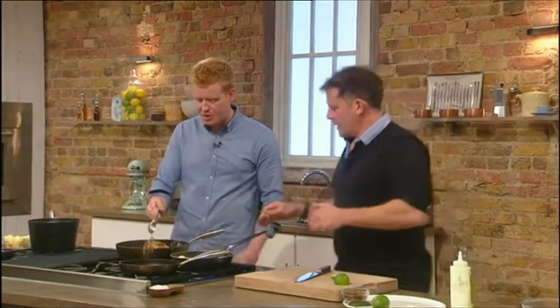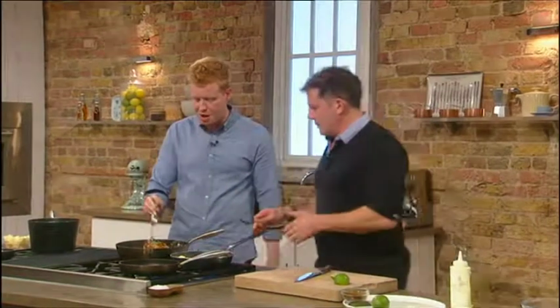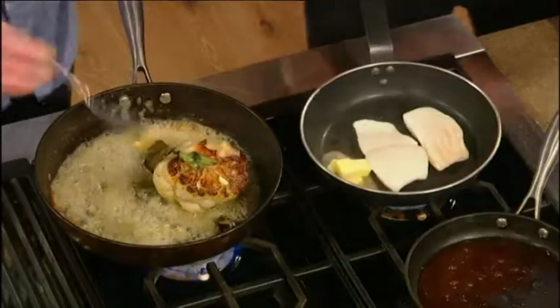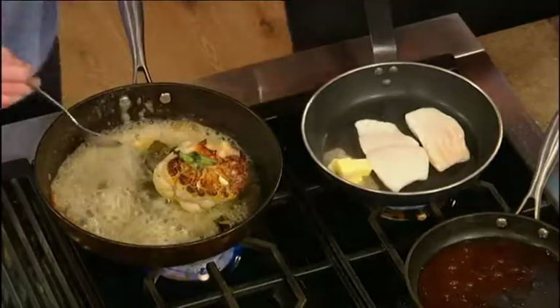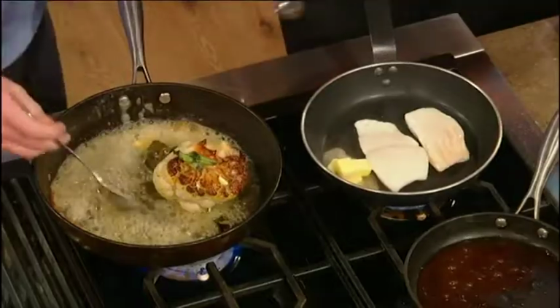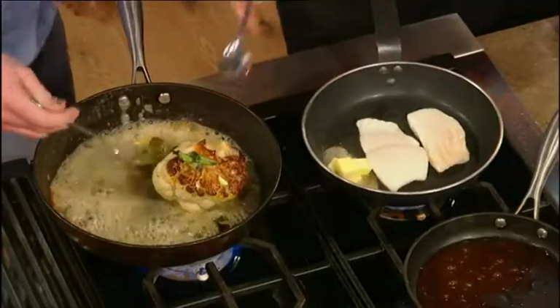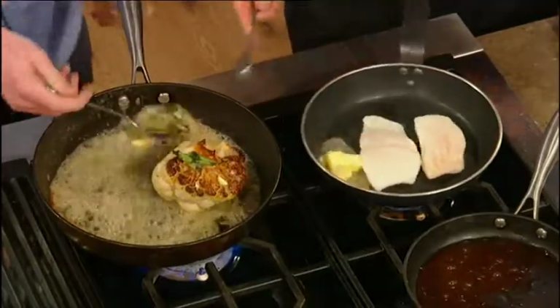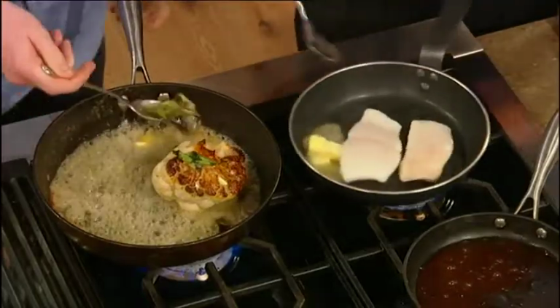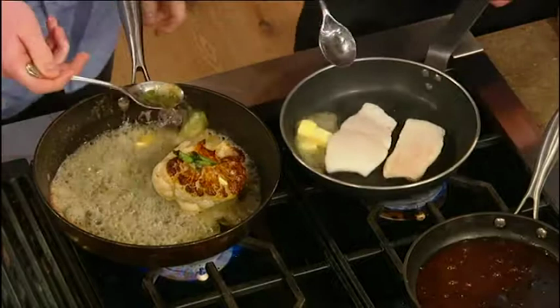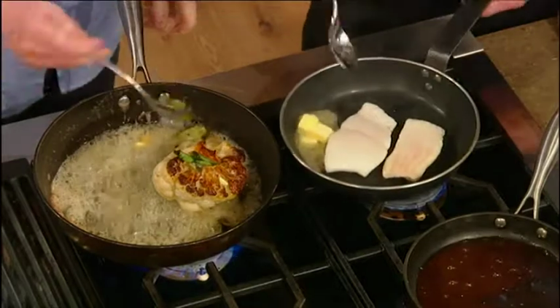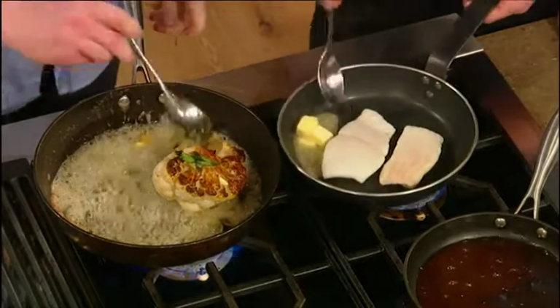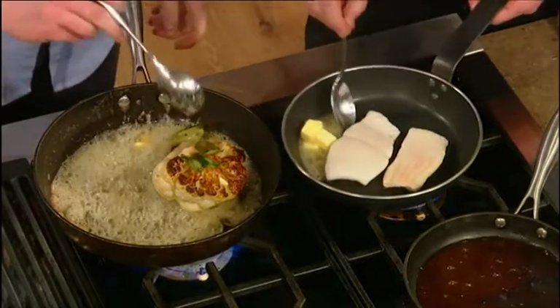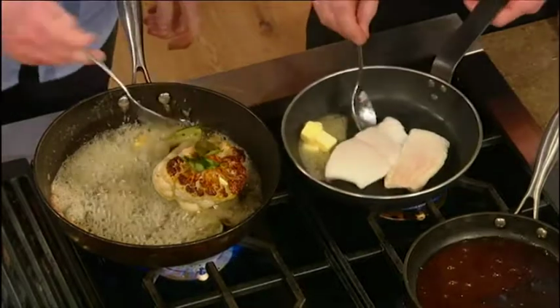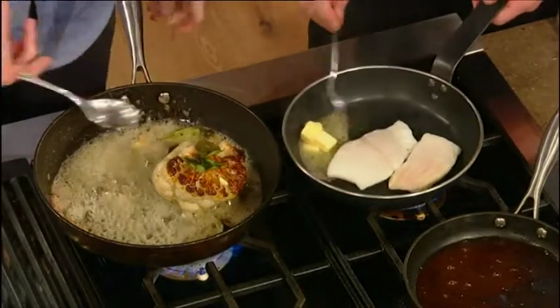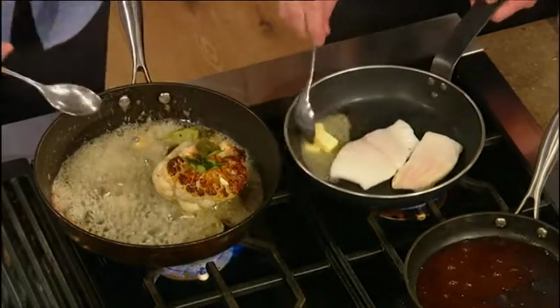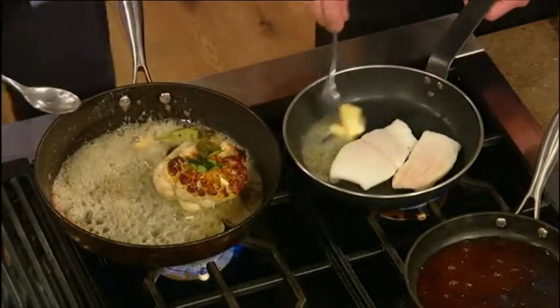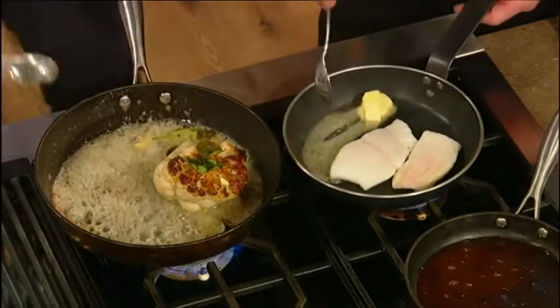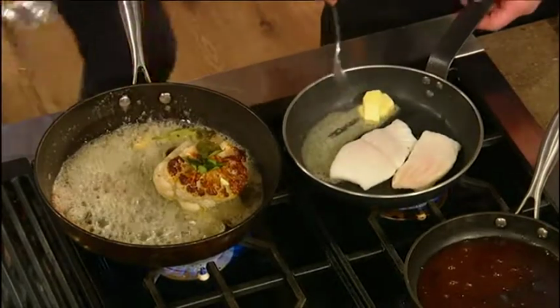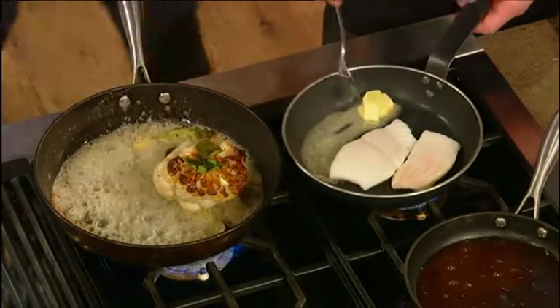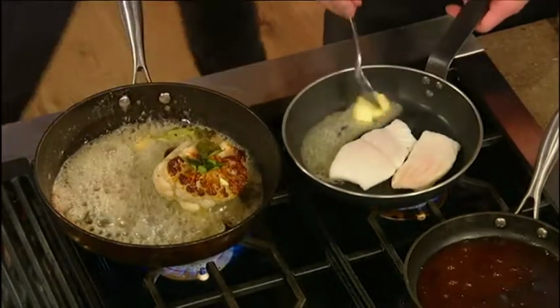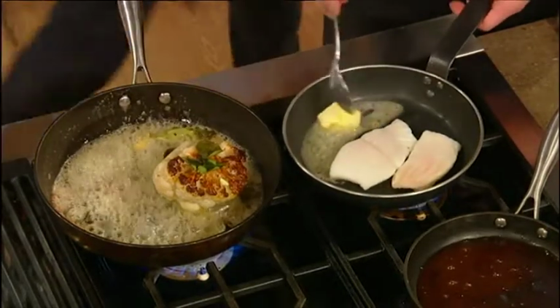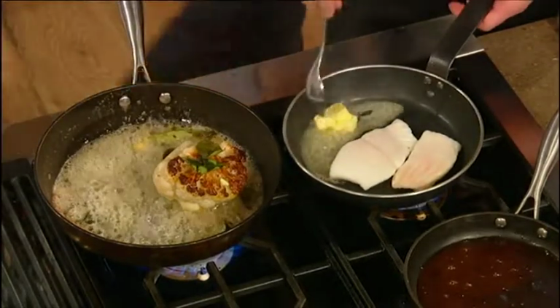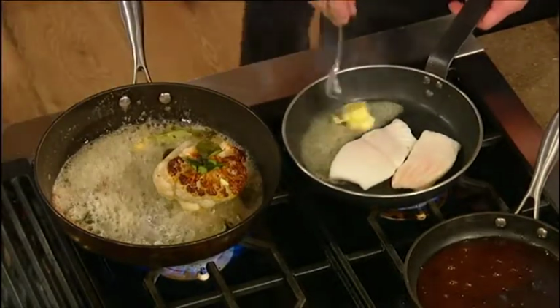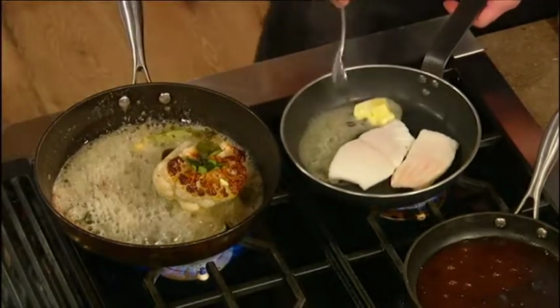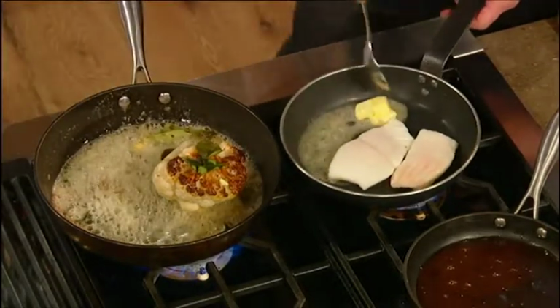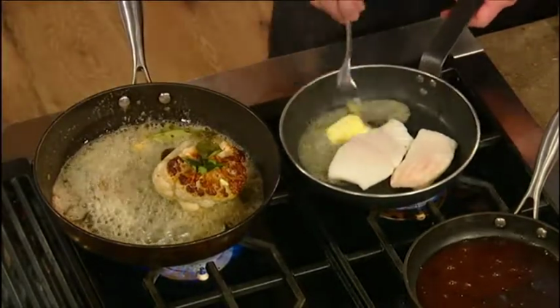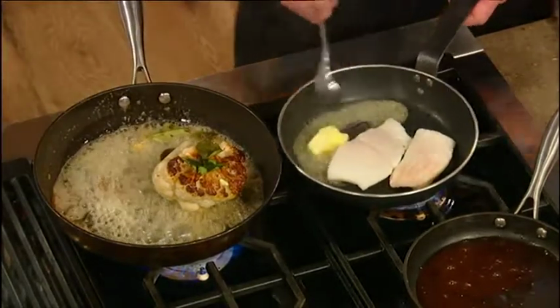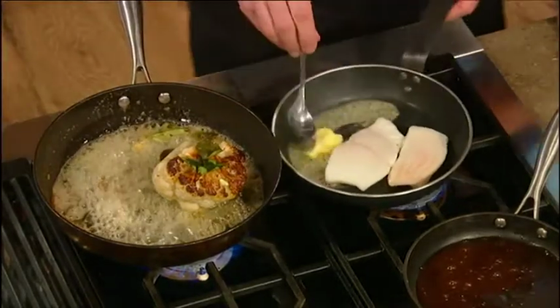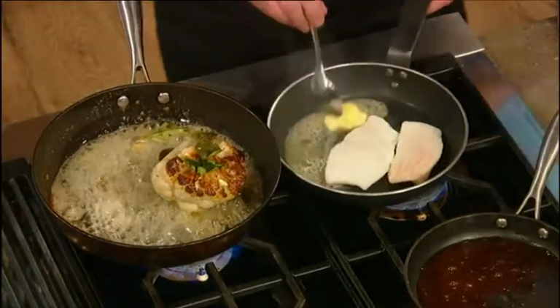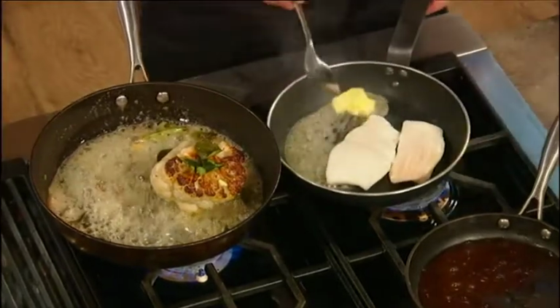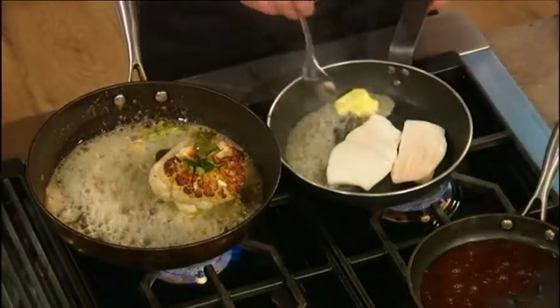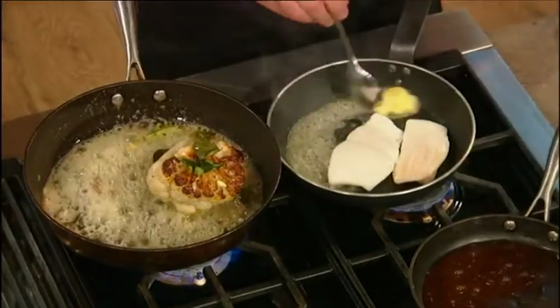You'll see the cauliflower now. Lime leaf, everything in there, citrus. And then we're going to add our vadovan.